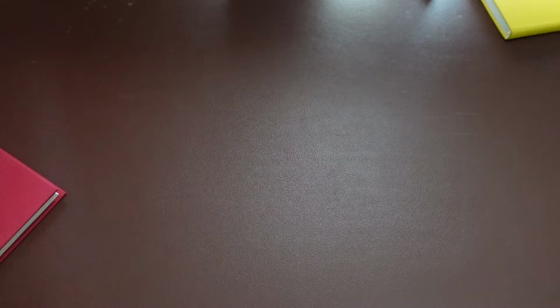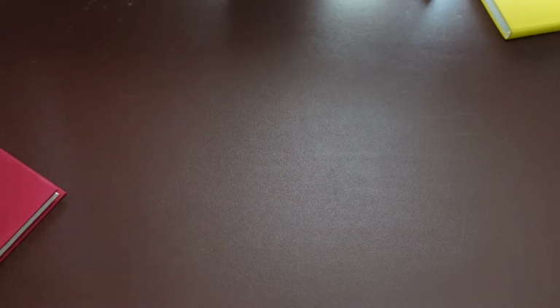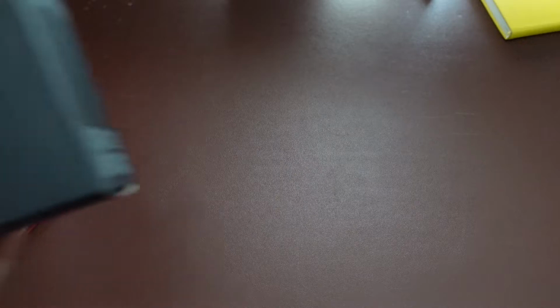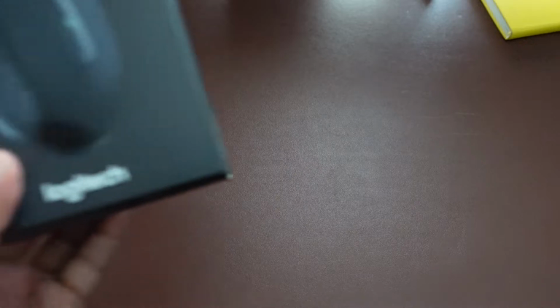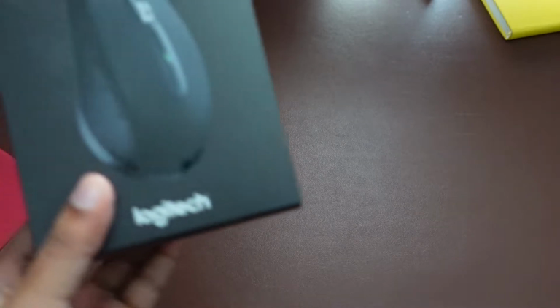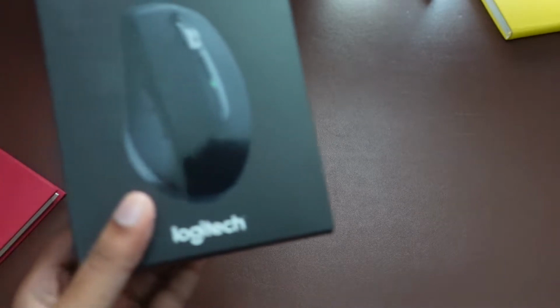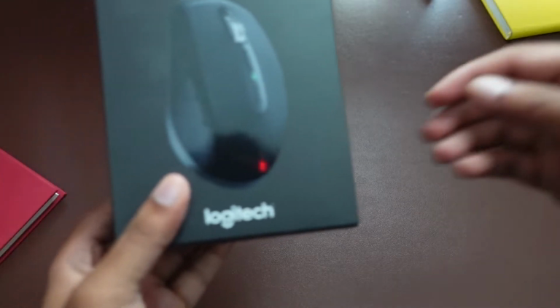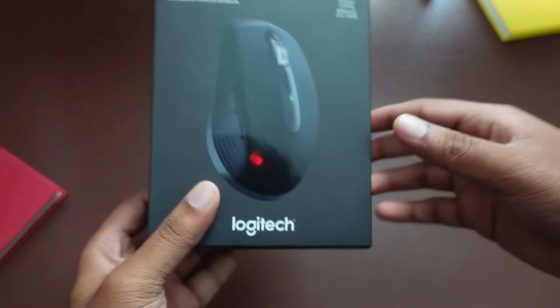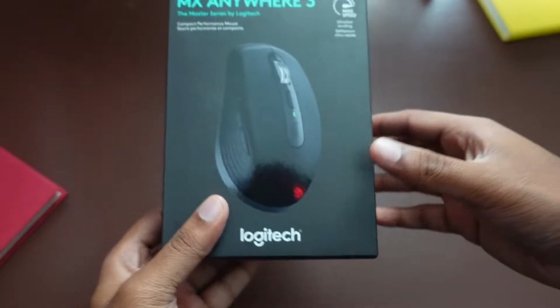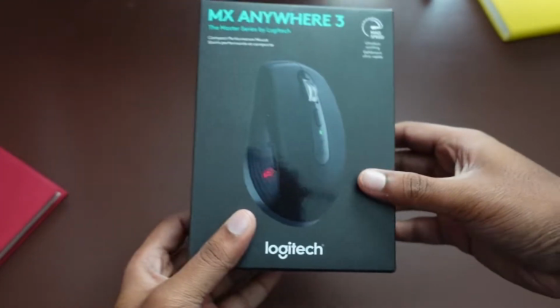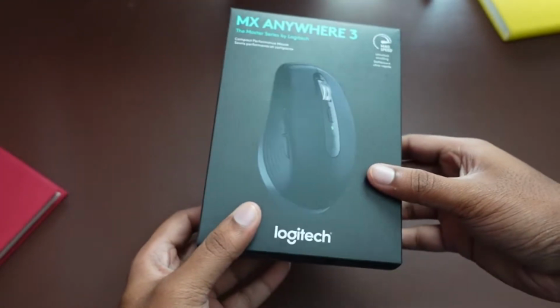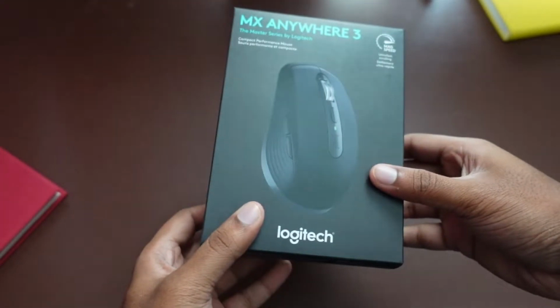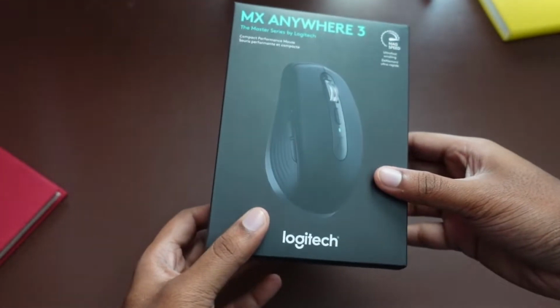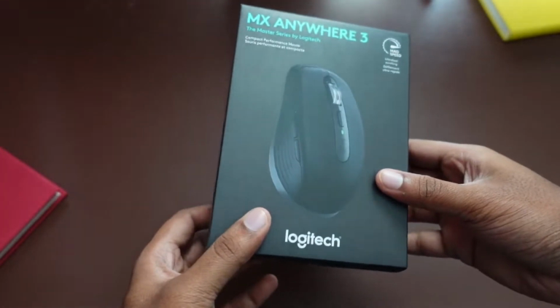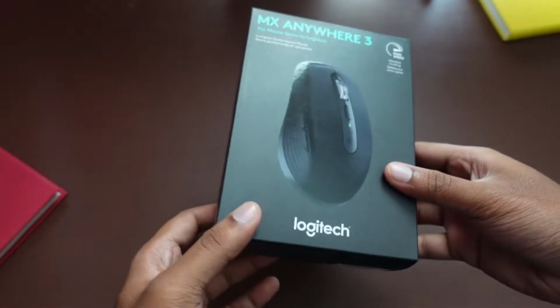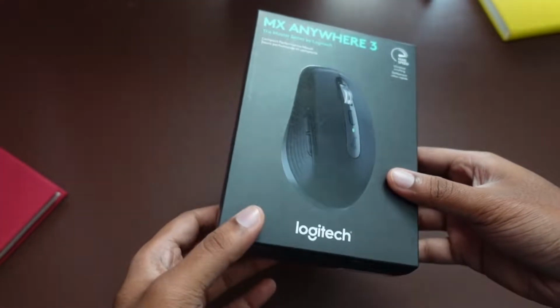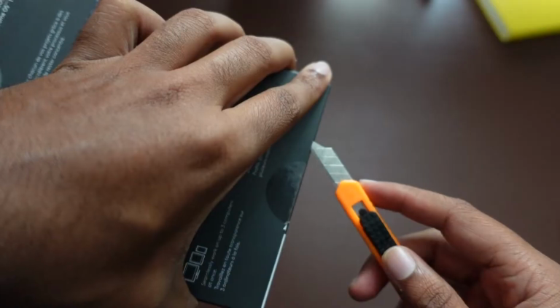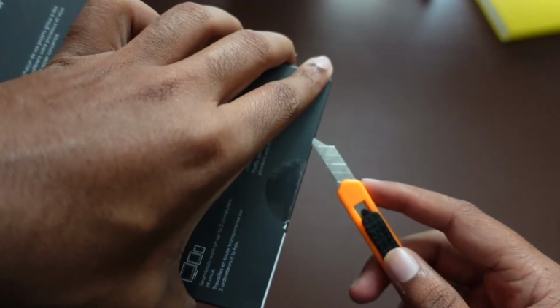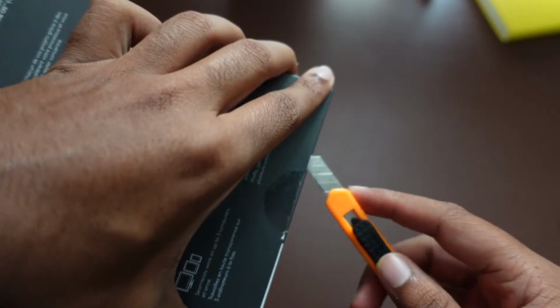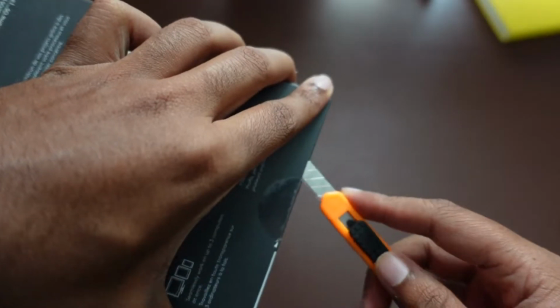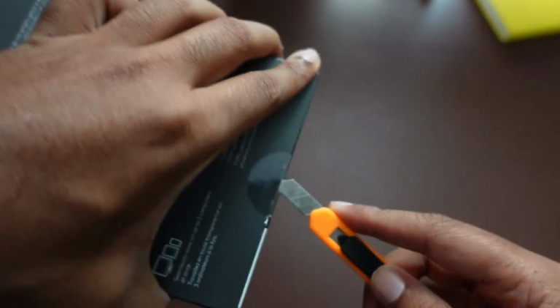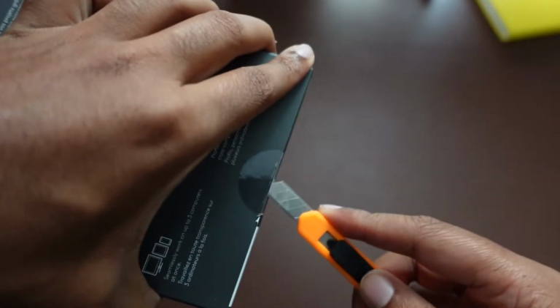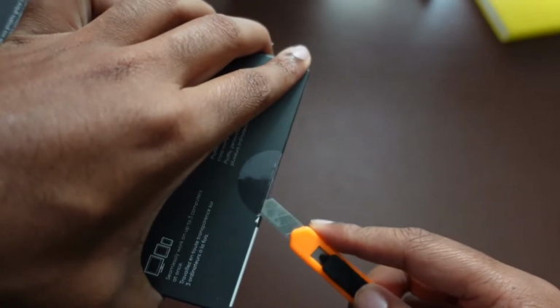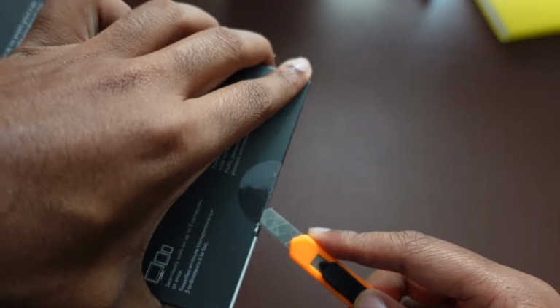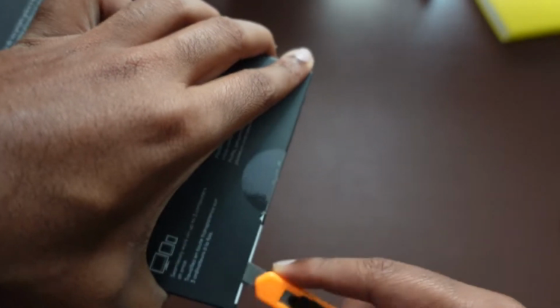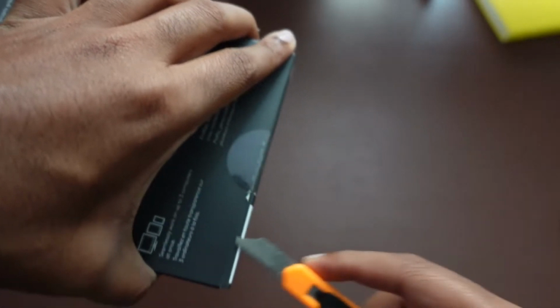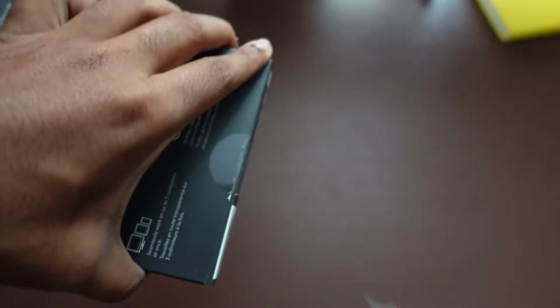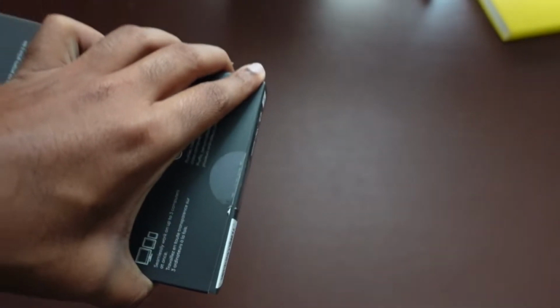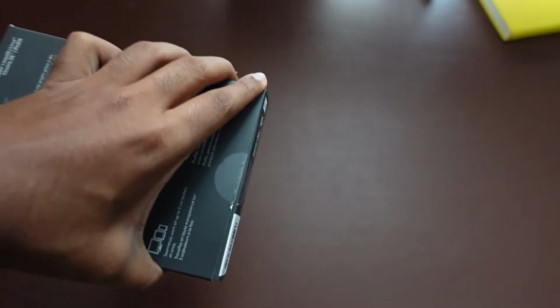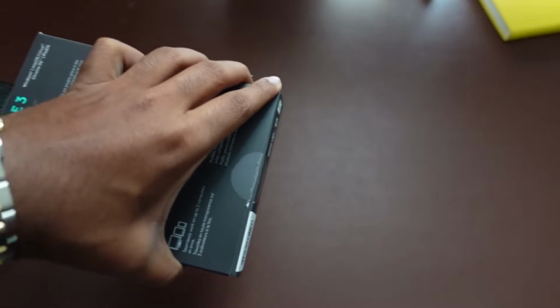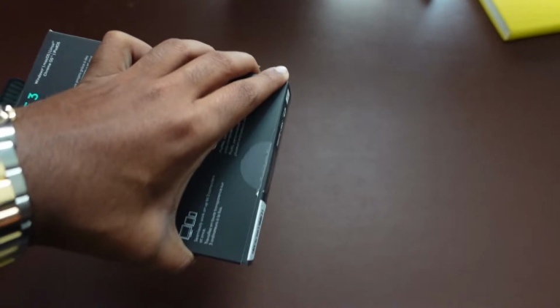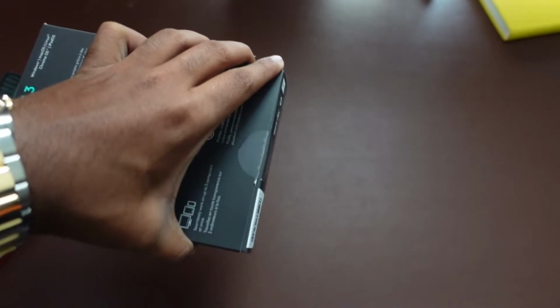Hey guys, this is Shainu. Today I'll be unboxing and setting up my MX Anywhere 3.